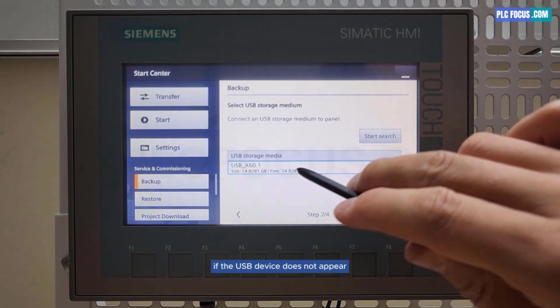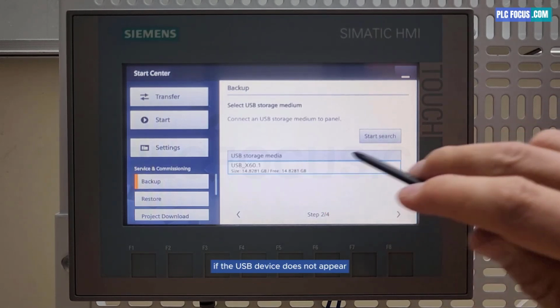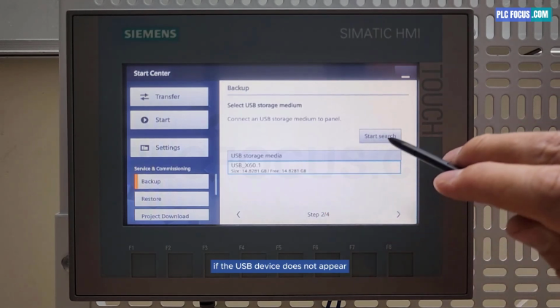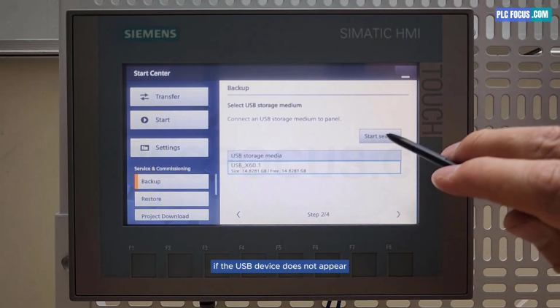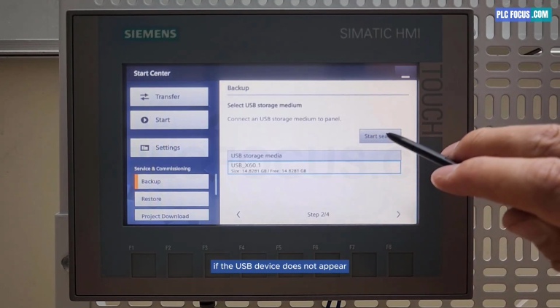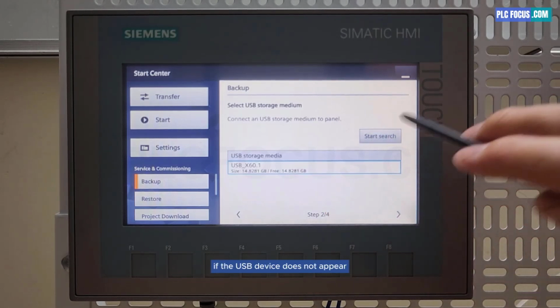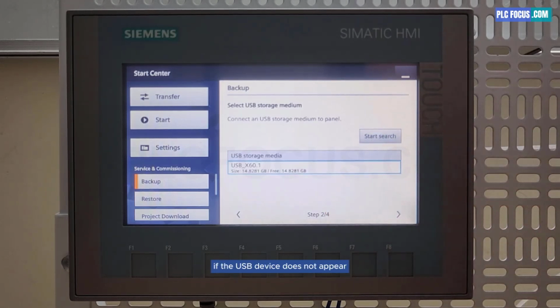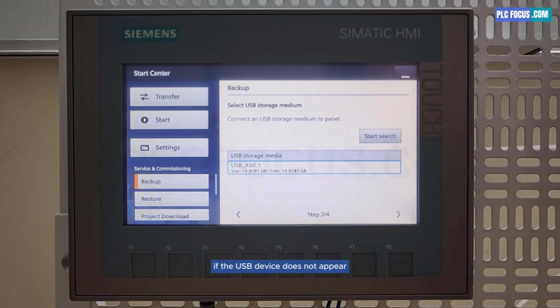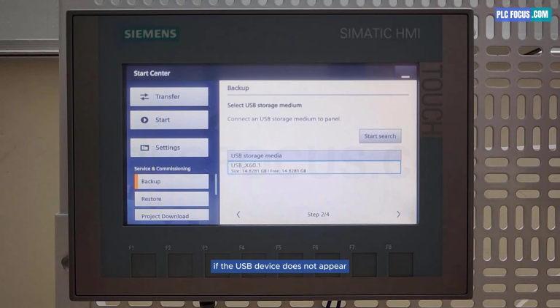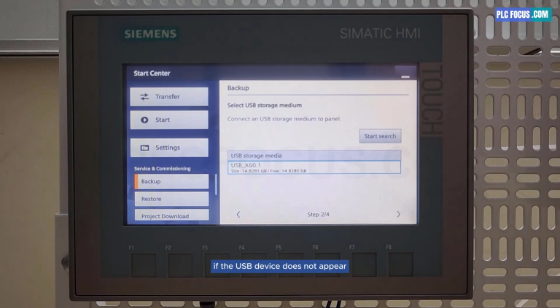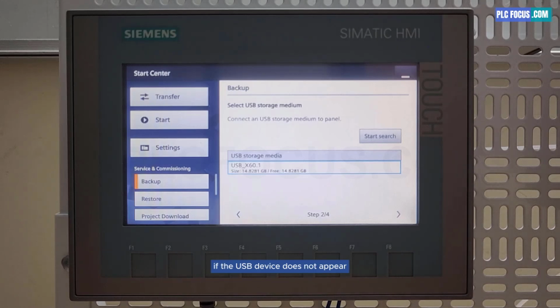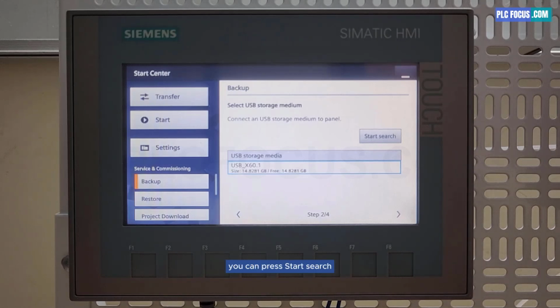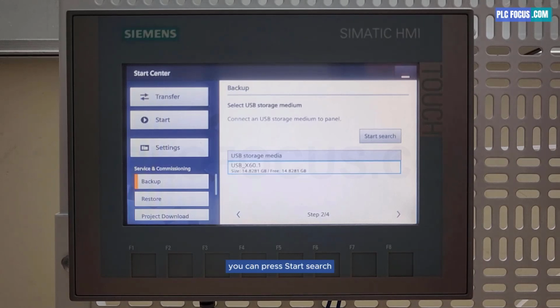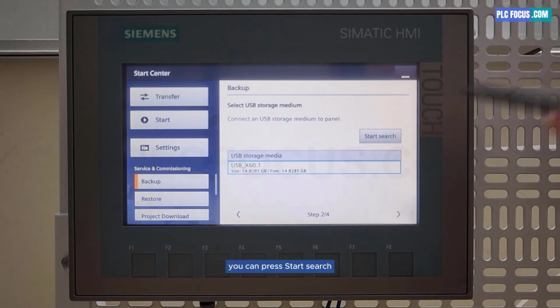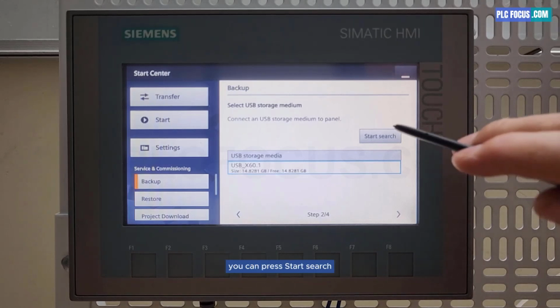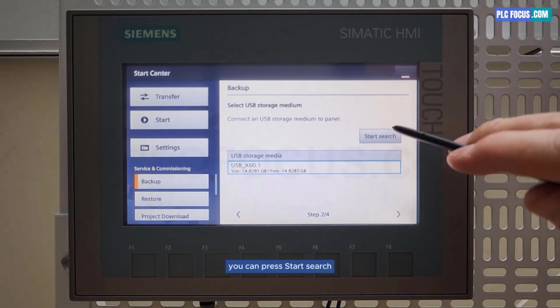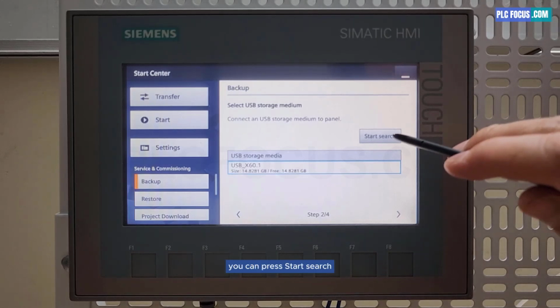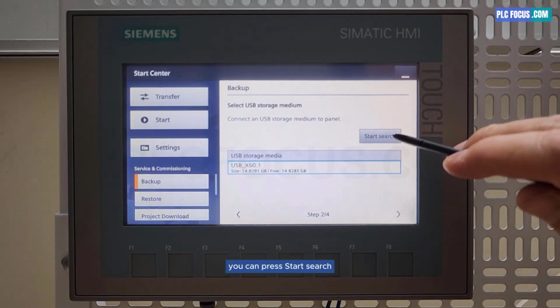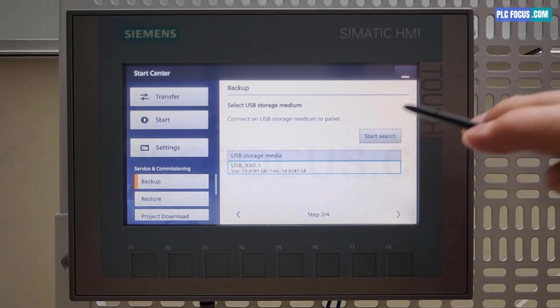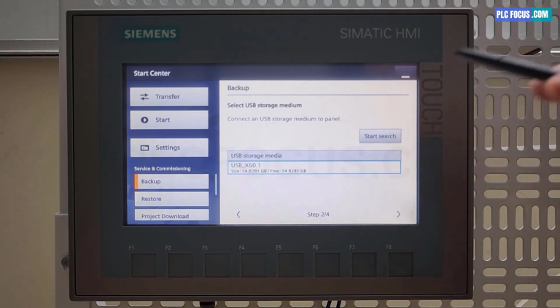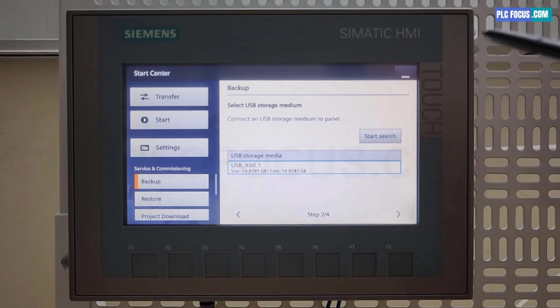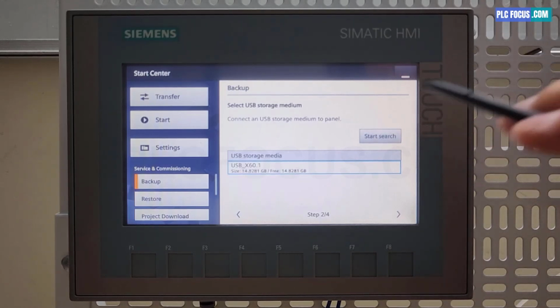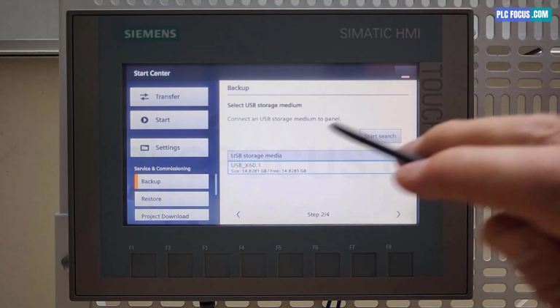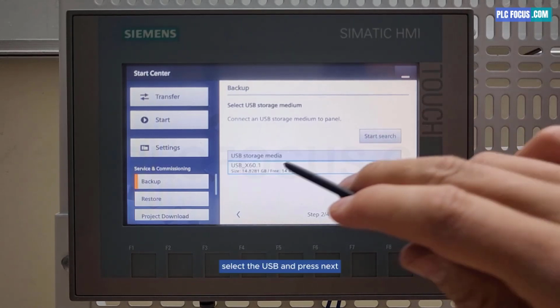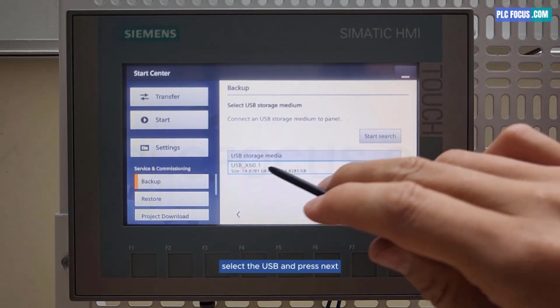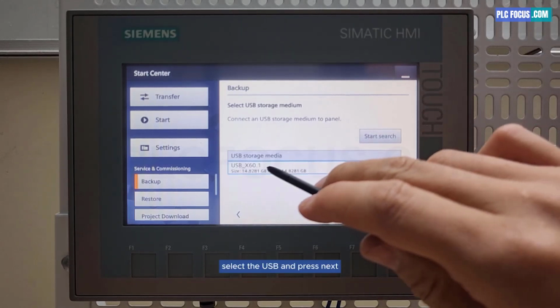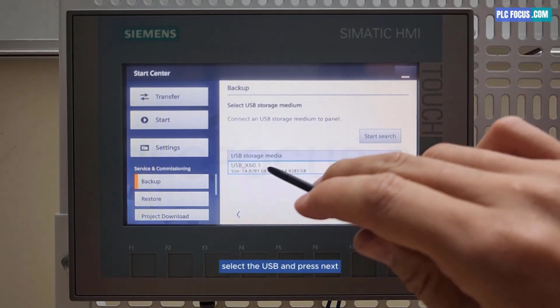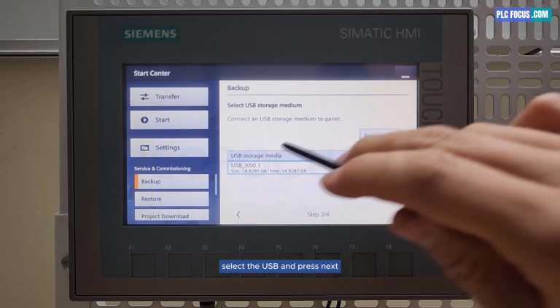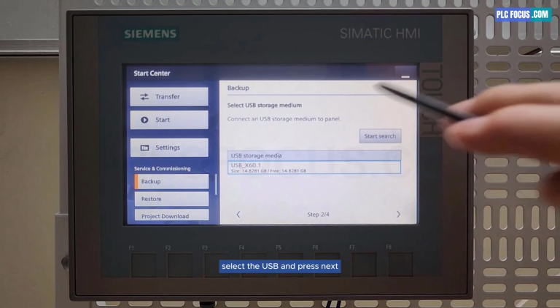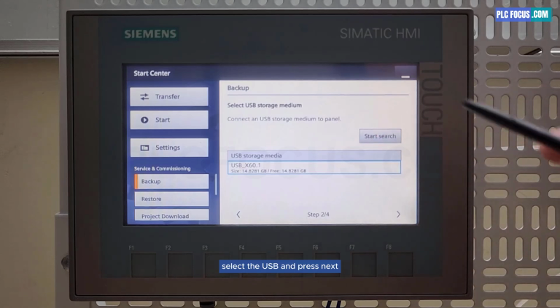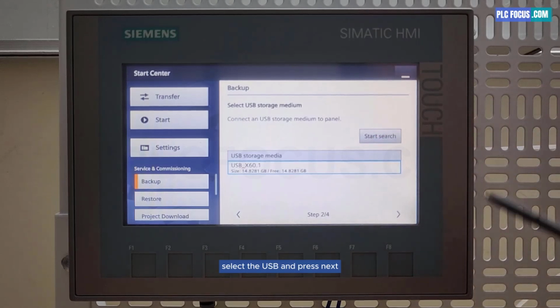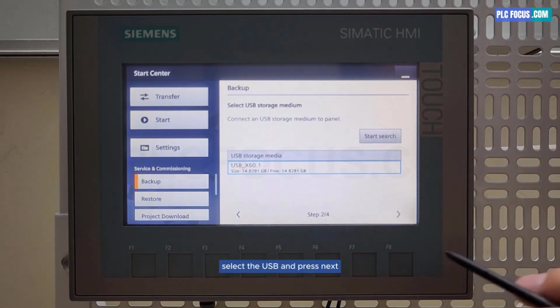If the USB device does not appear, you can press start, search. Select the USB and press next.